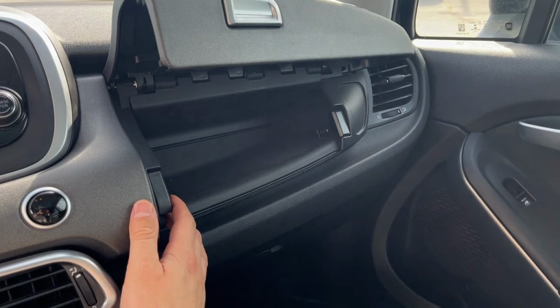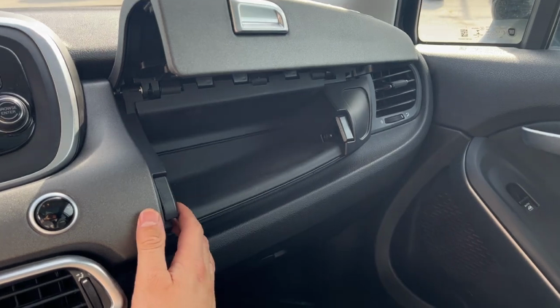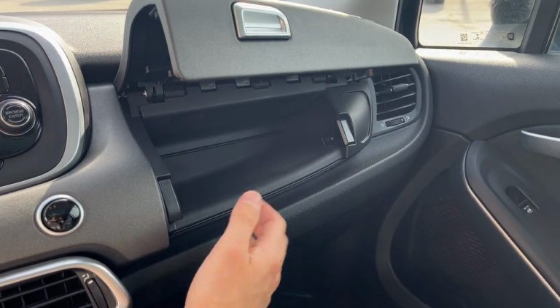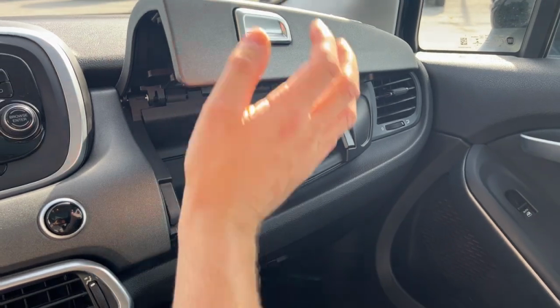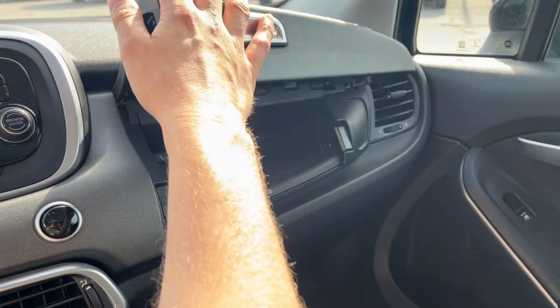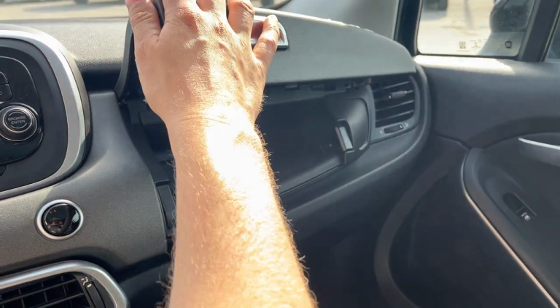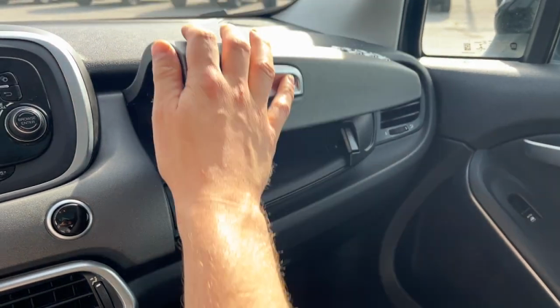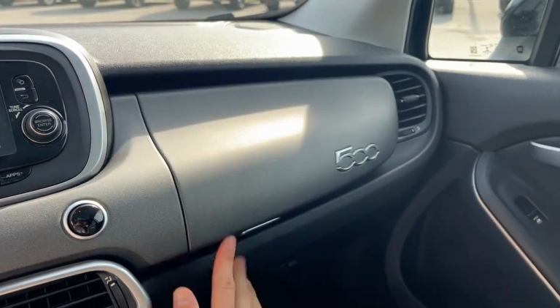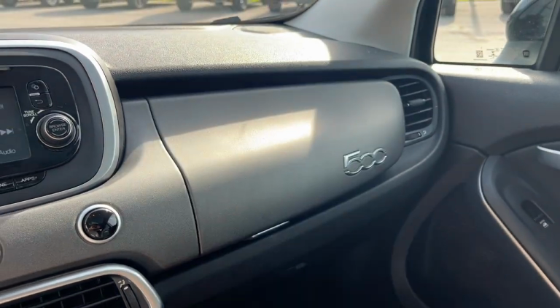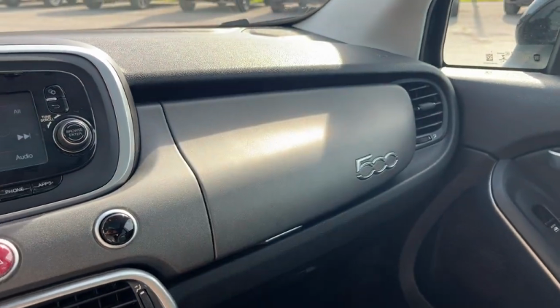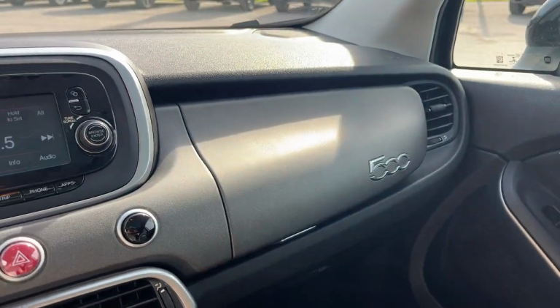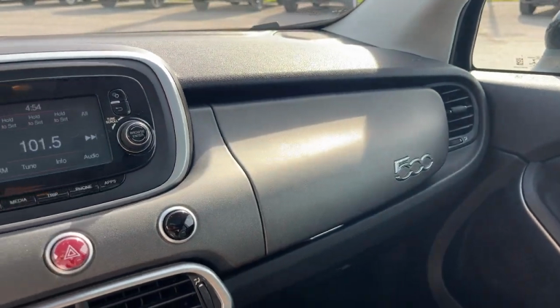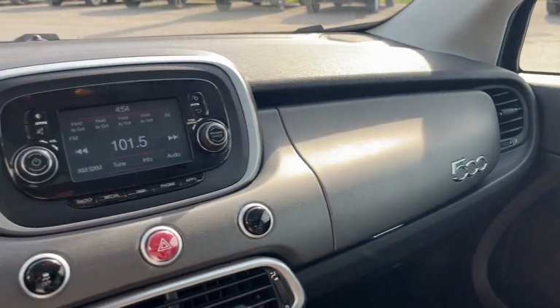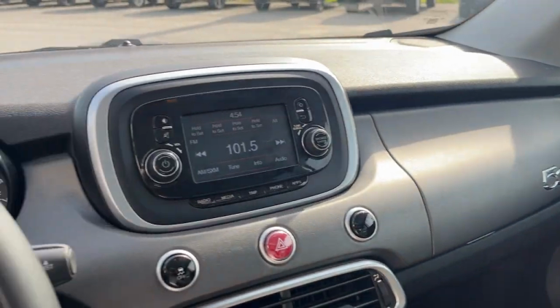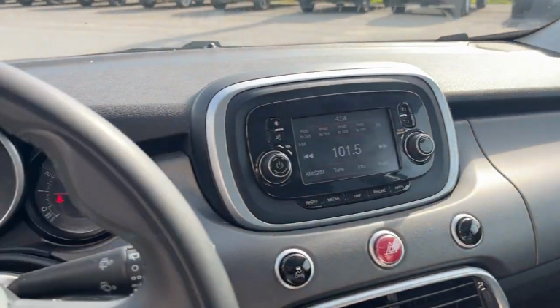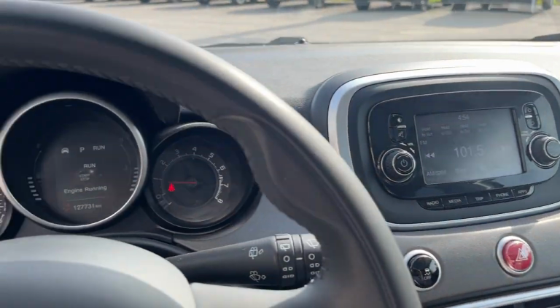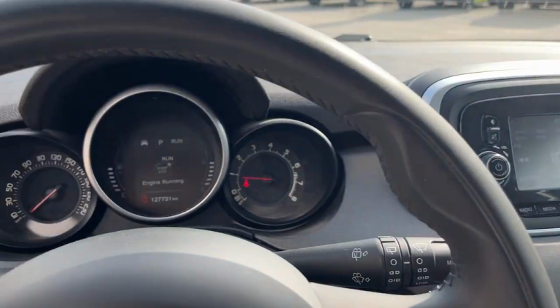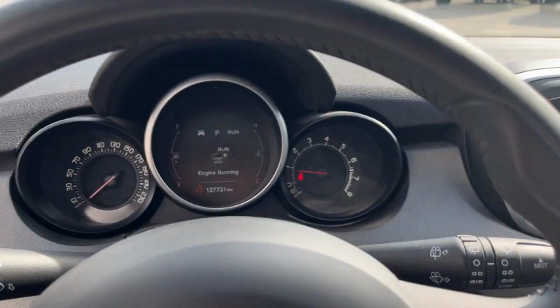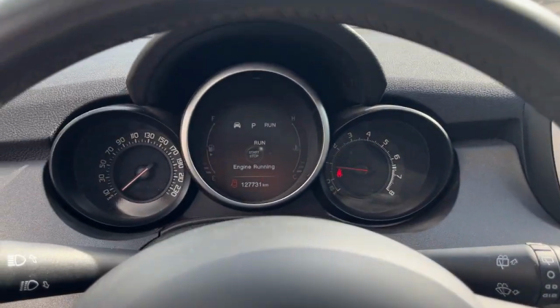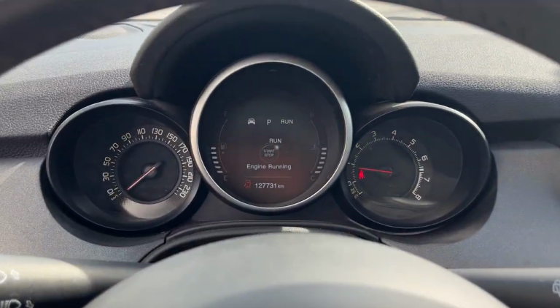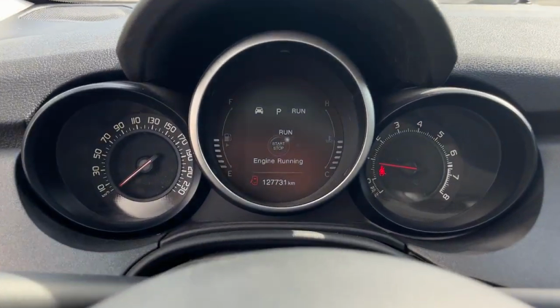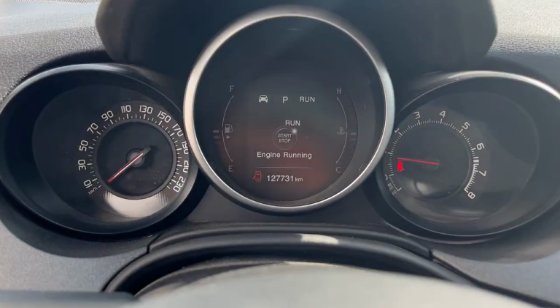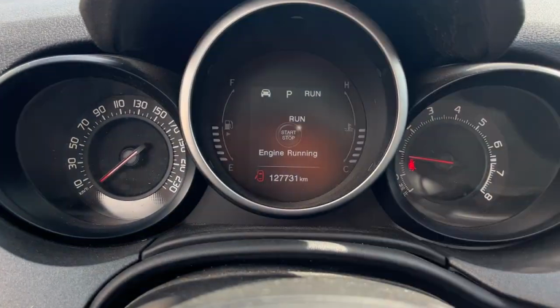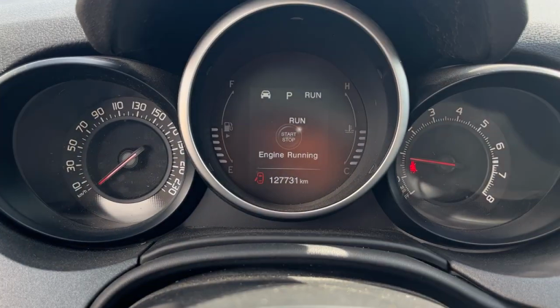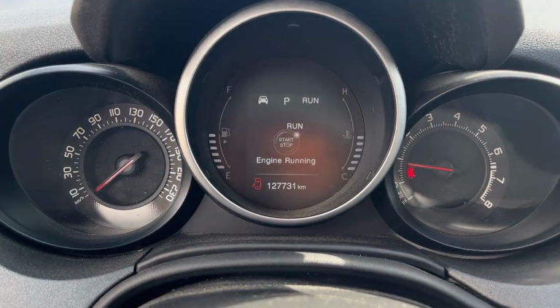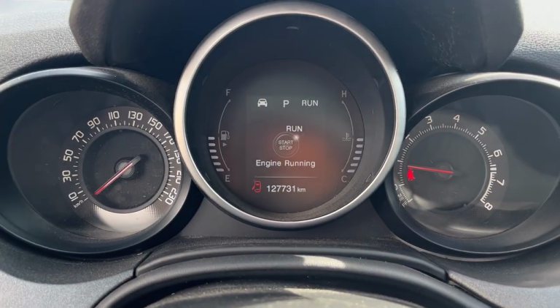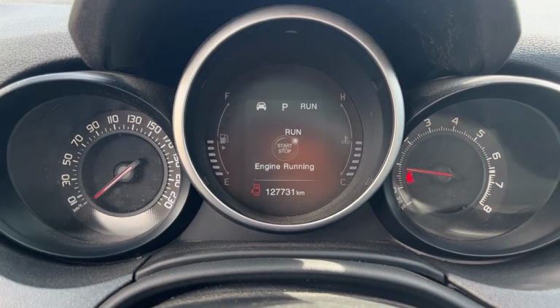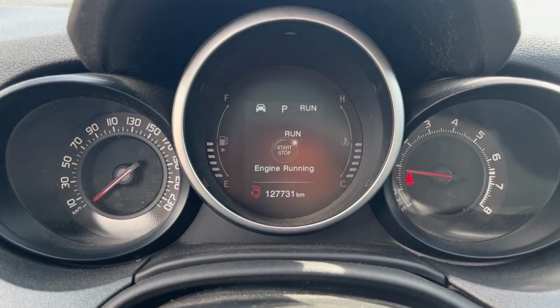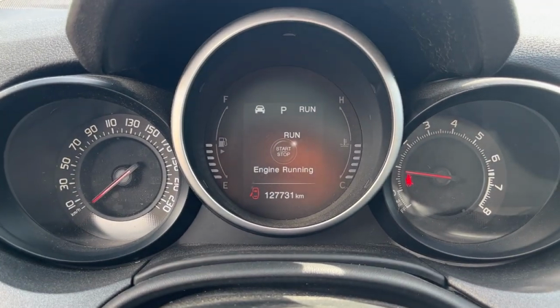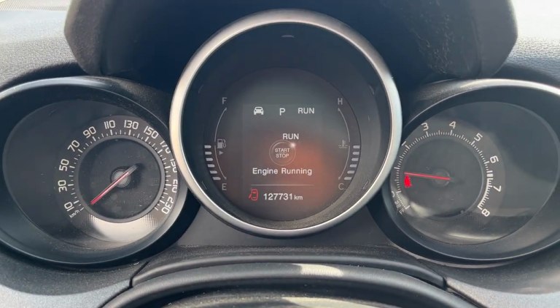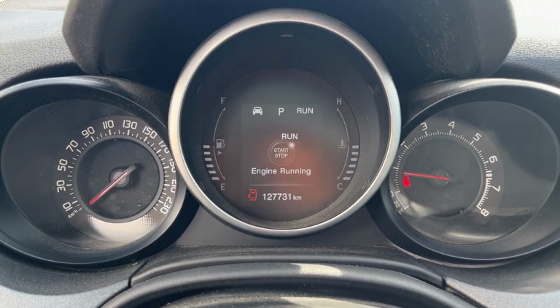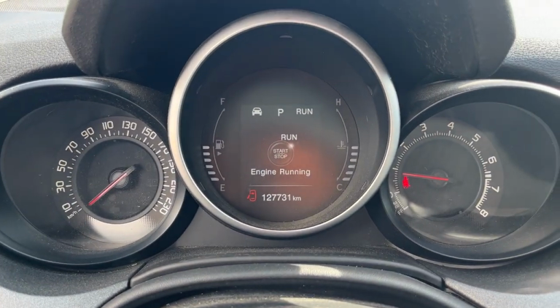So a really nicely equipped vehicle, and it has 127,000 kilometers on it.